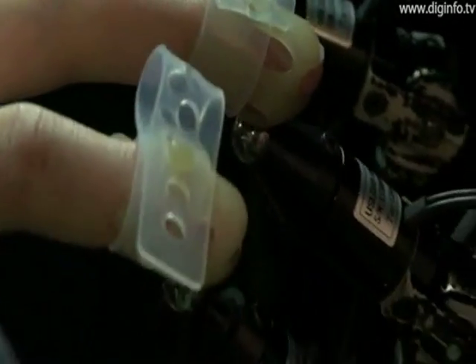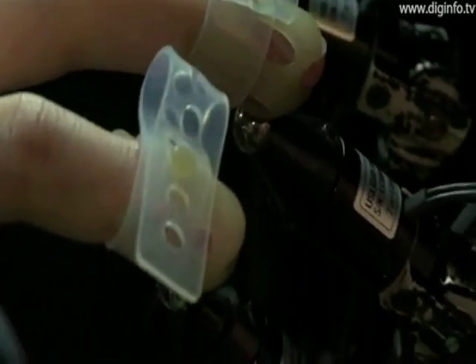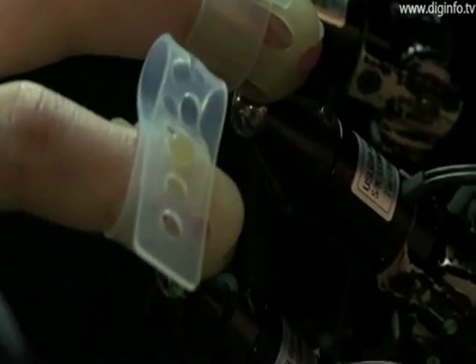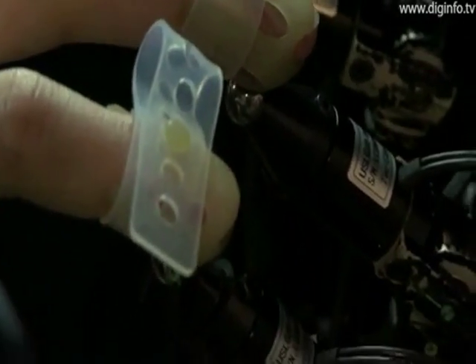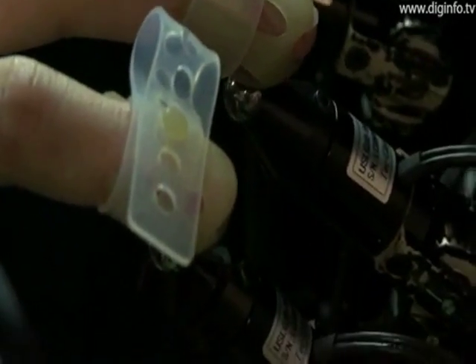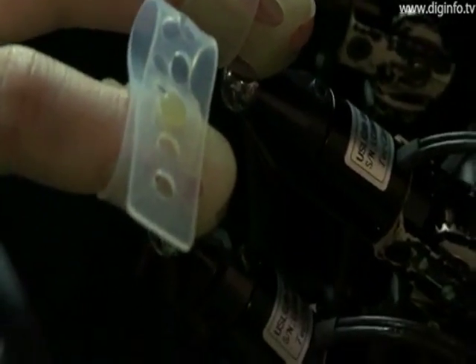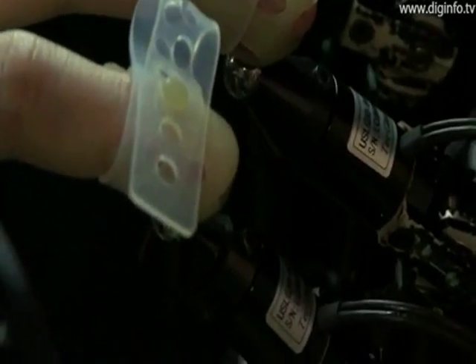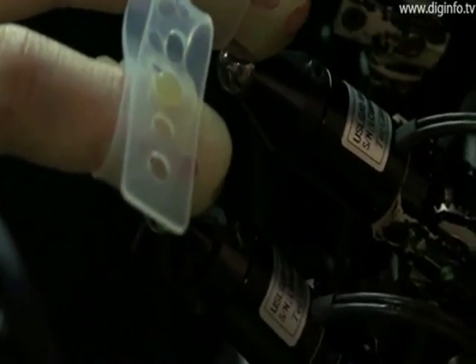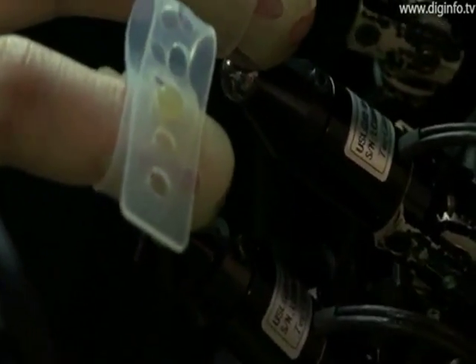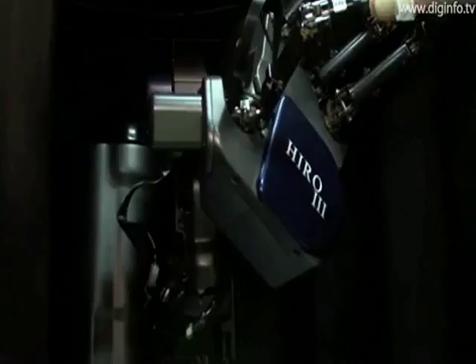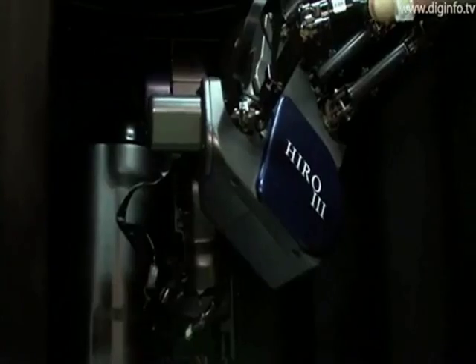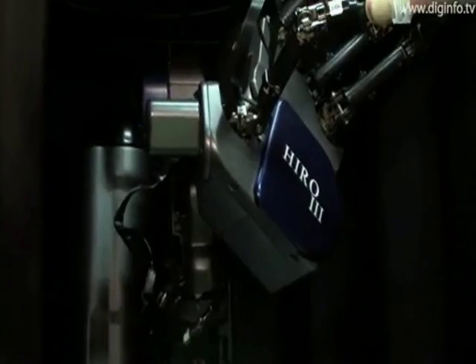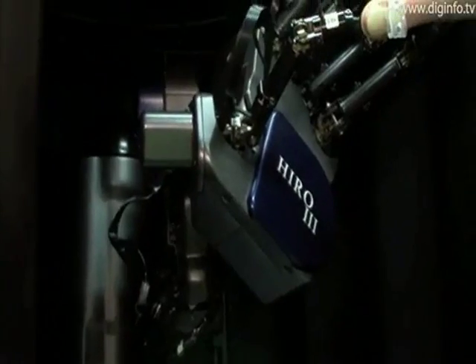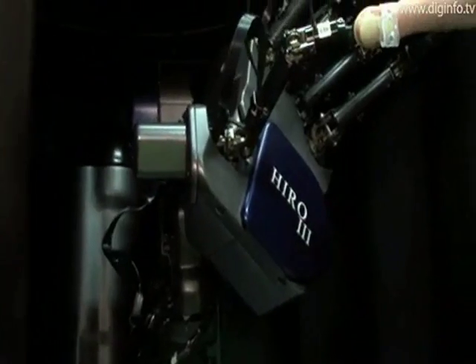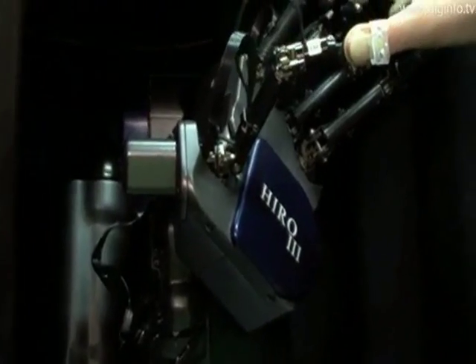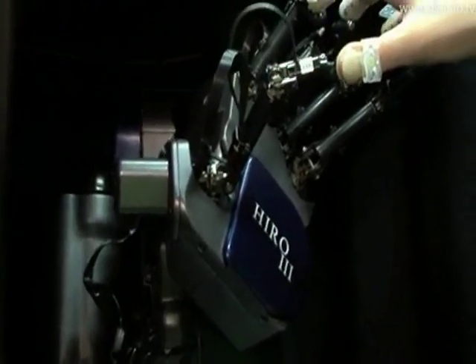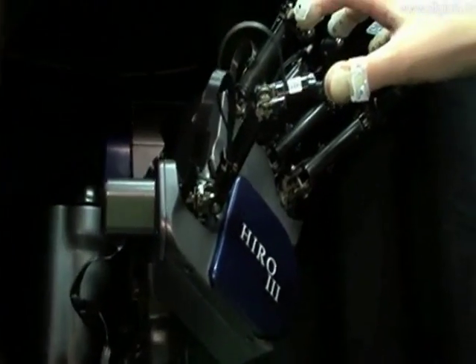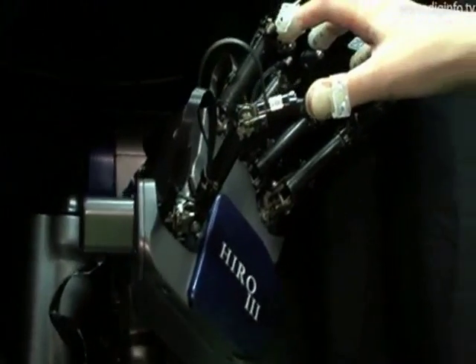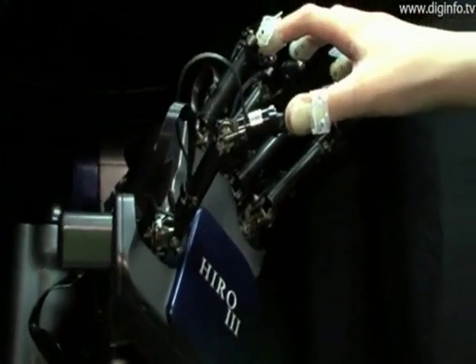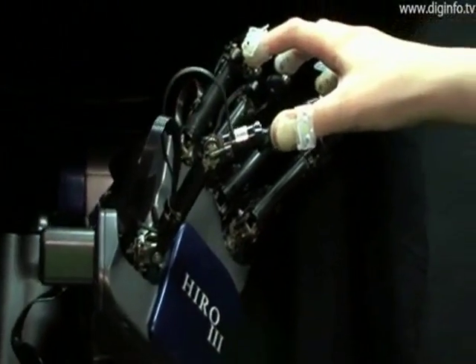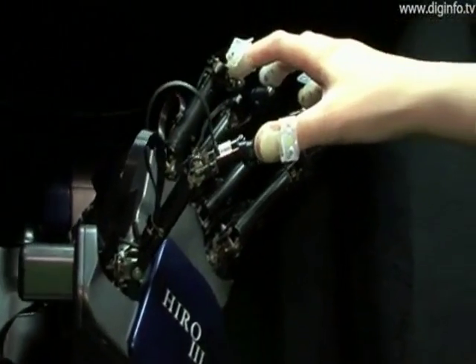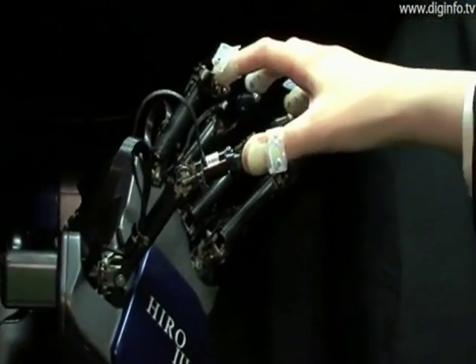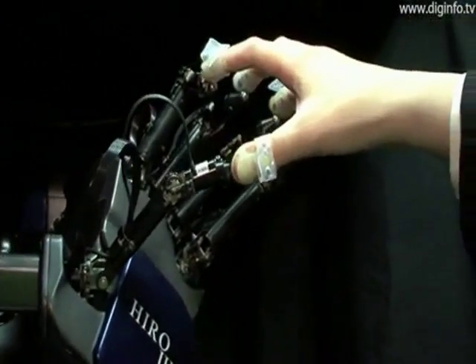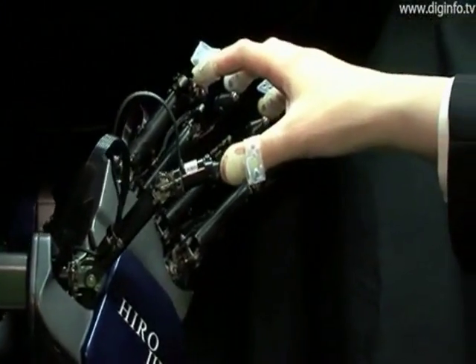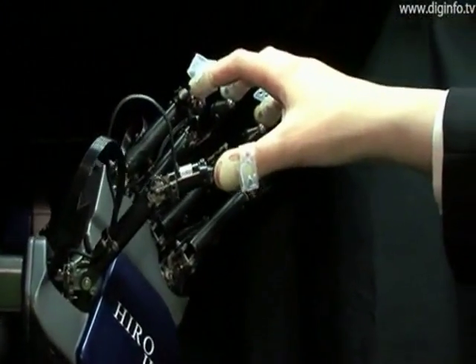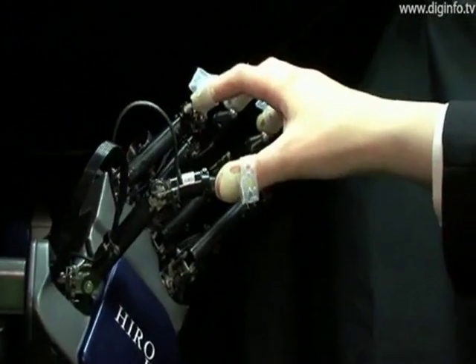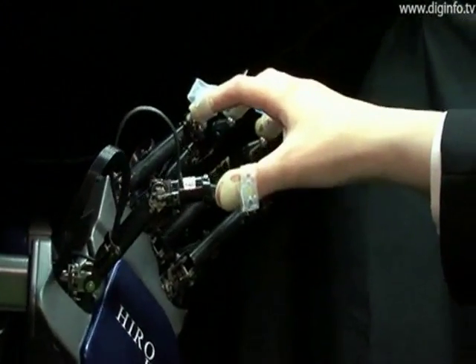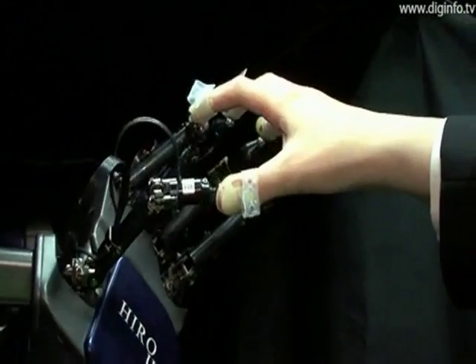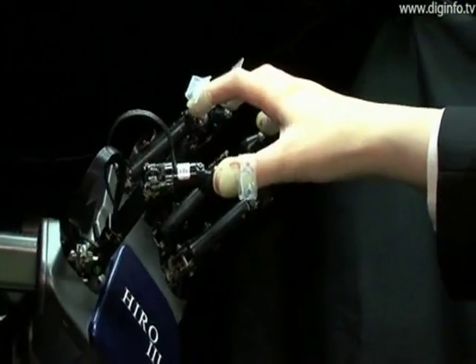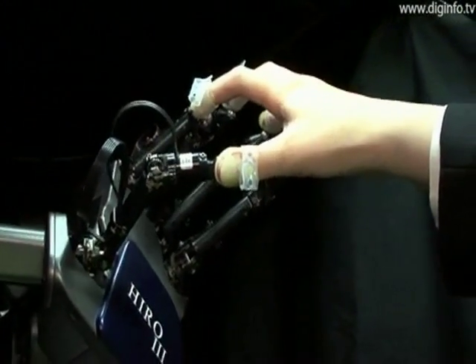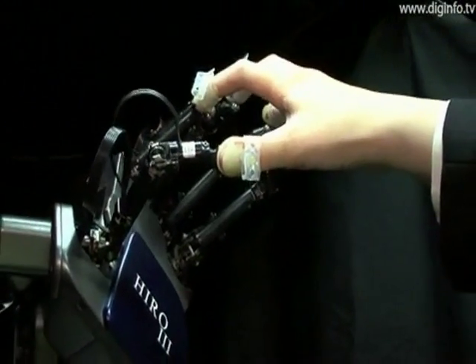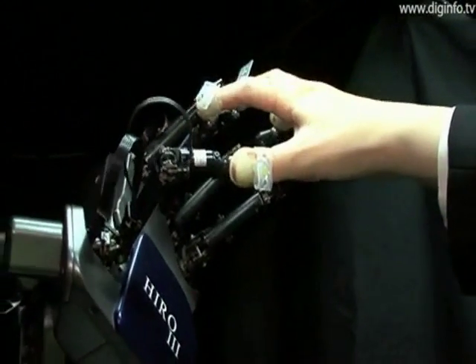Because this system has so many degrees of freedom — 6 for the arm and 15 for the hand — it can operate in a large space.